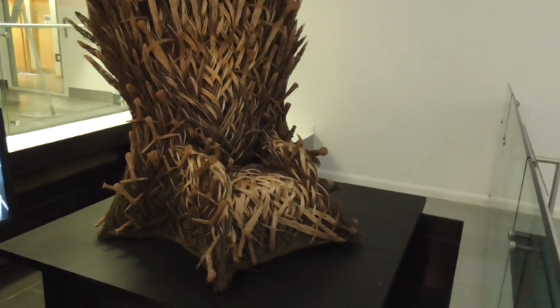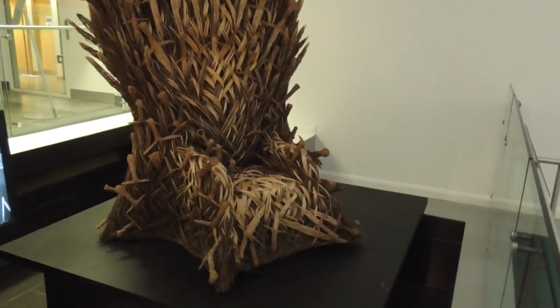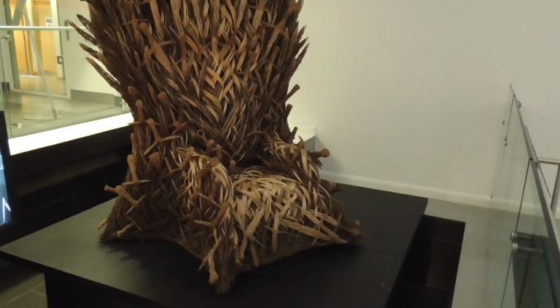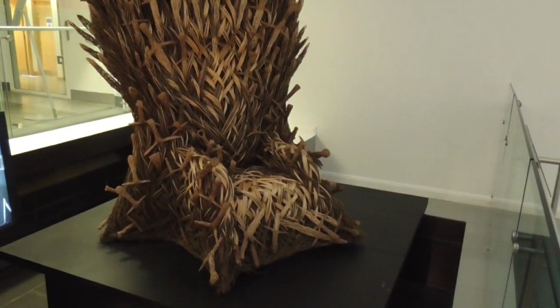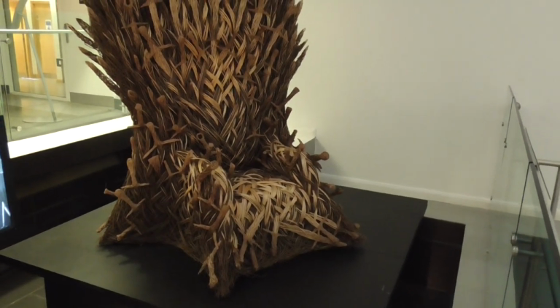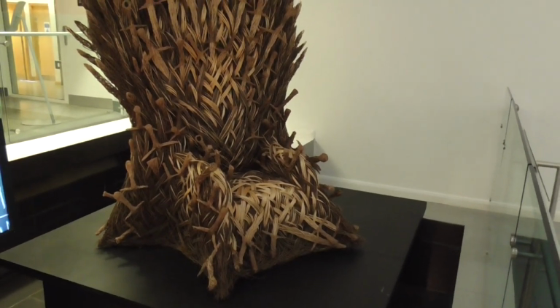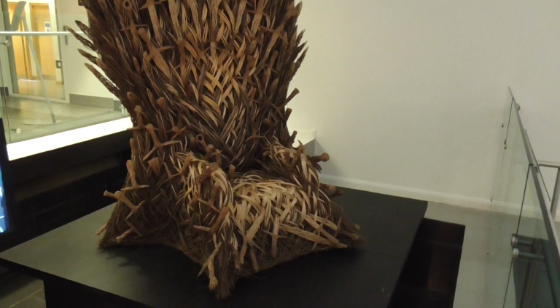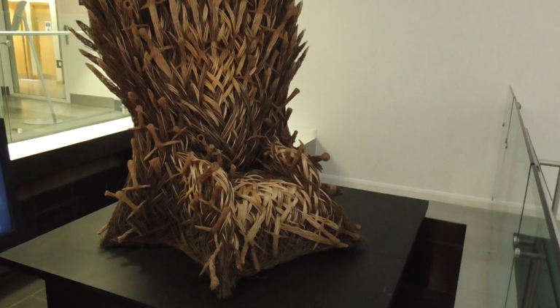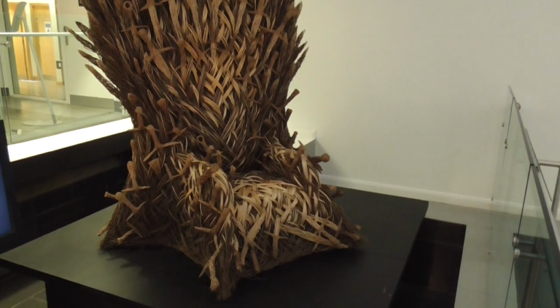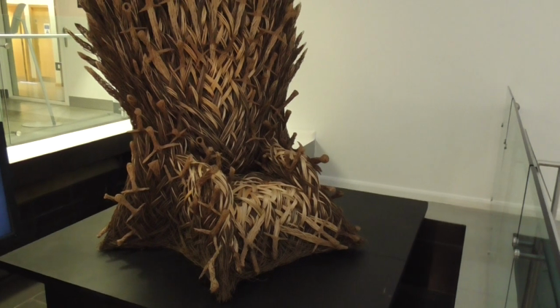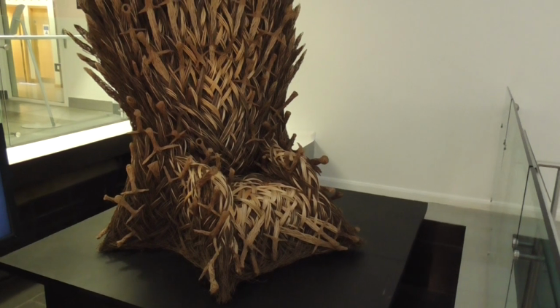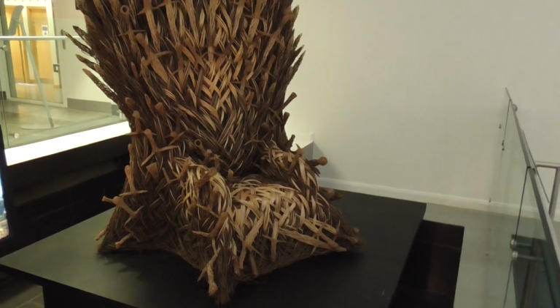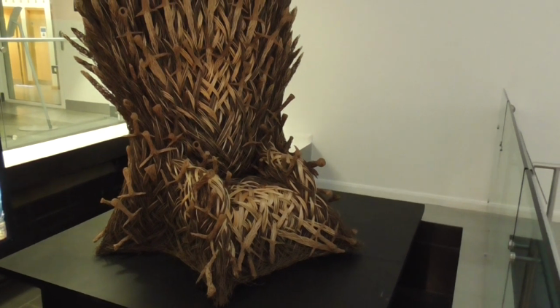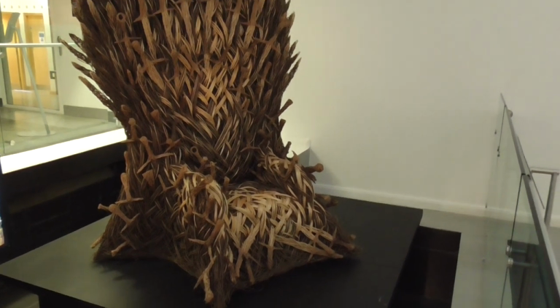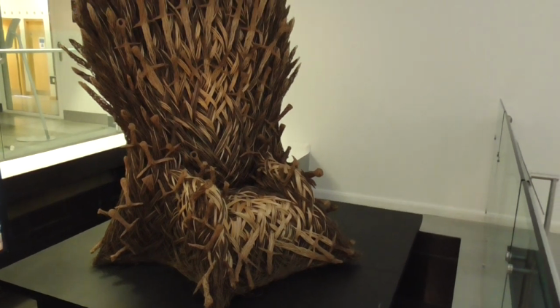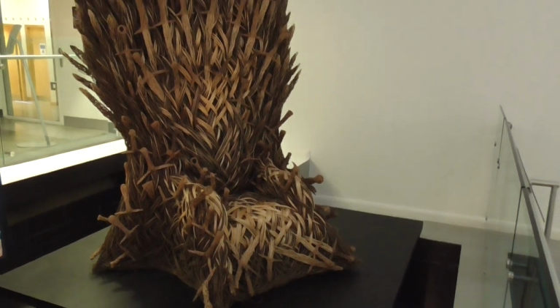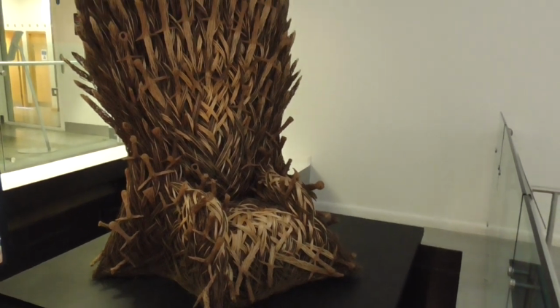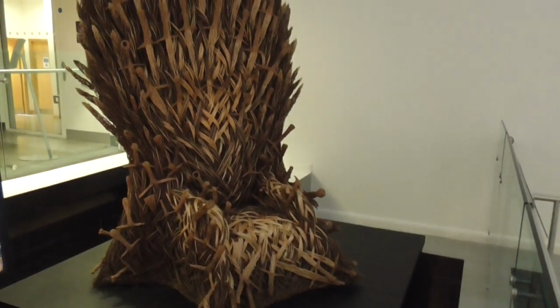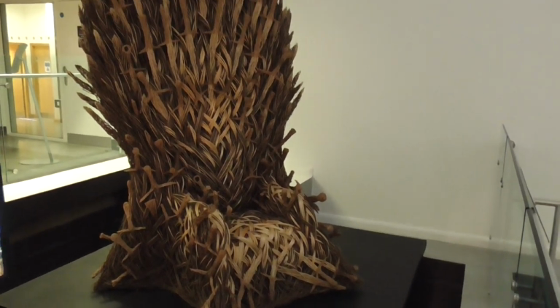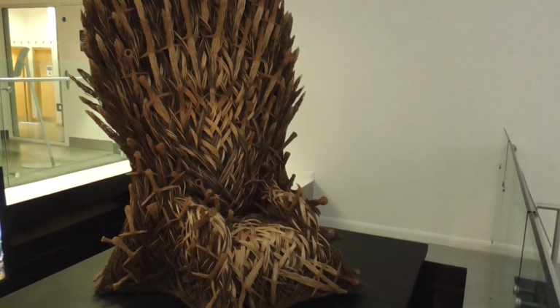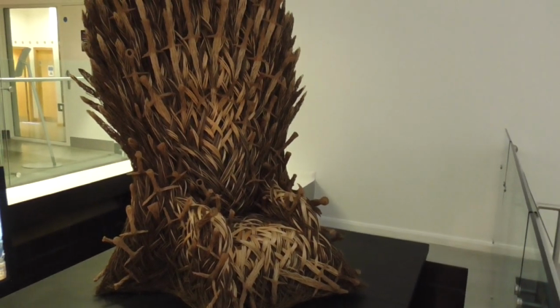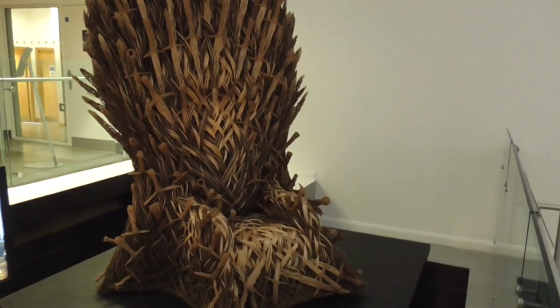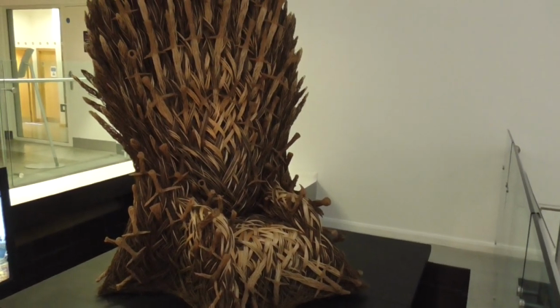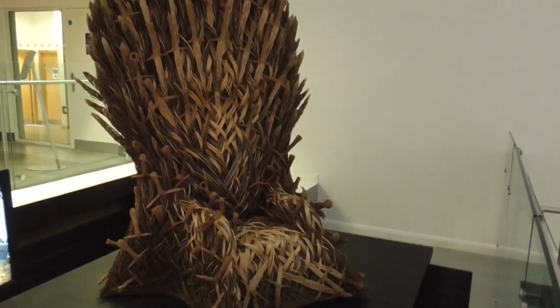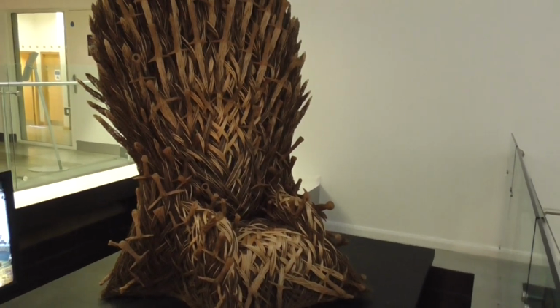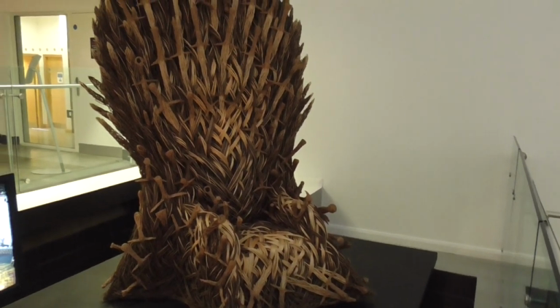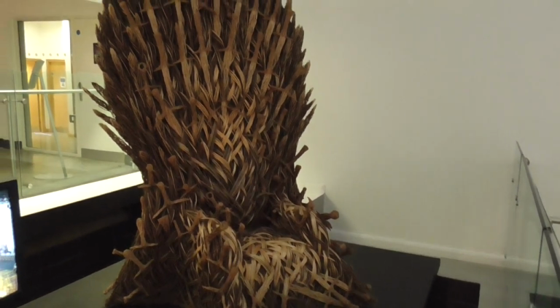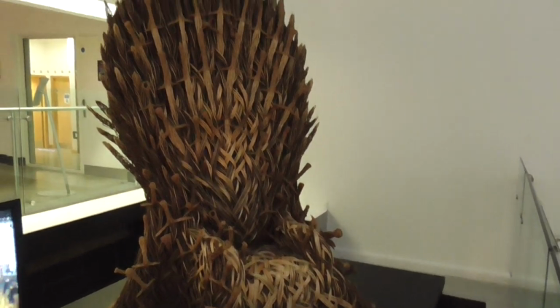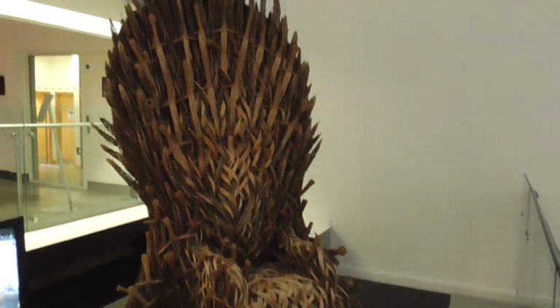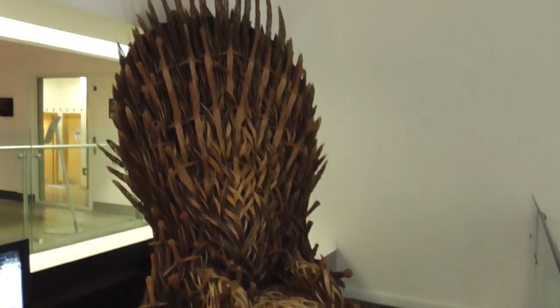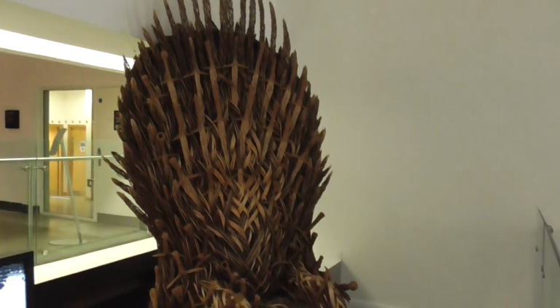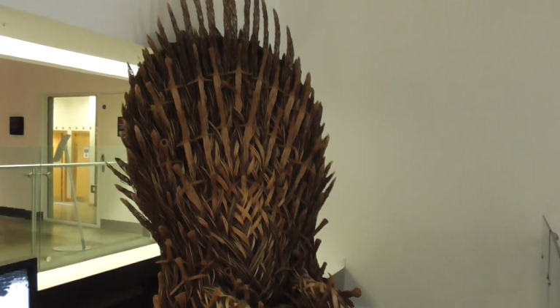Now that's all done in — oh, look at all the swords!